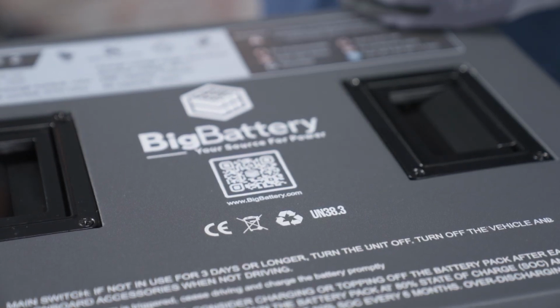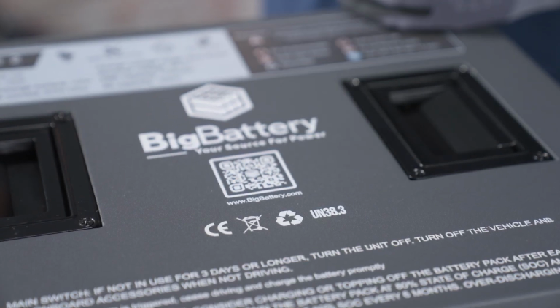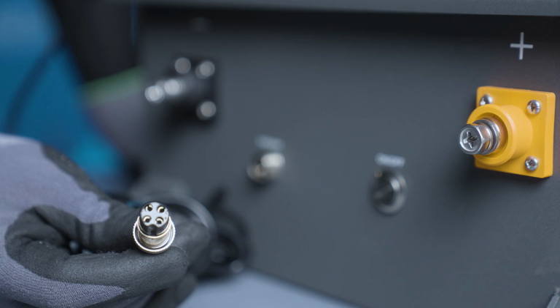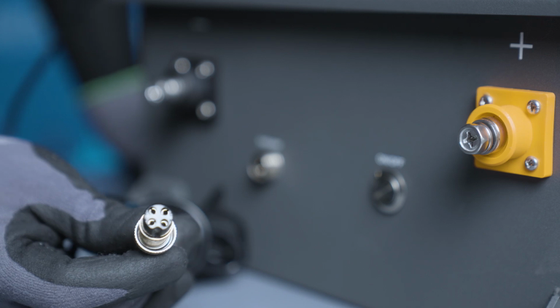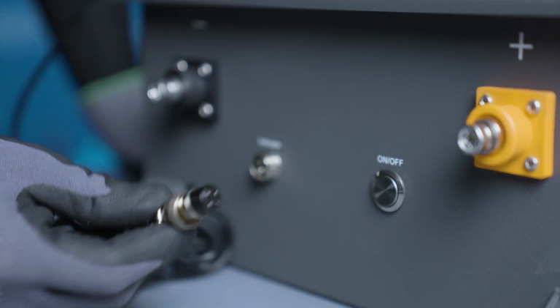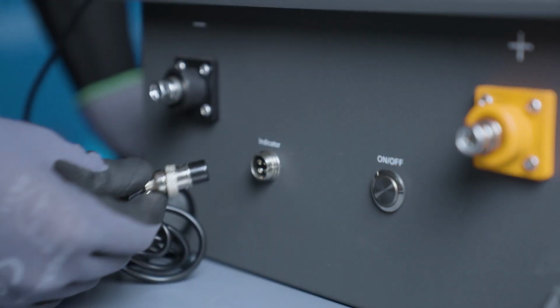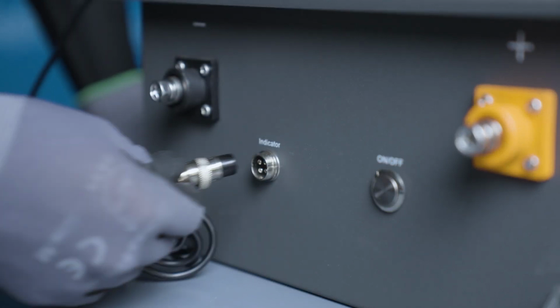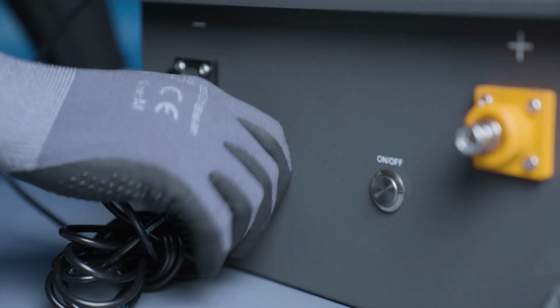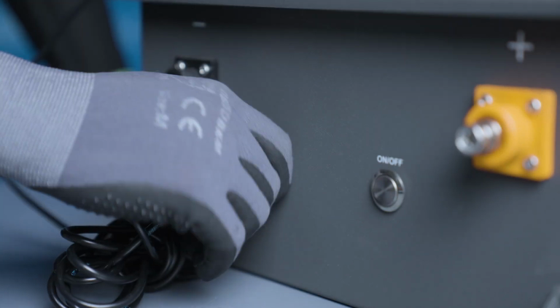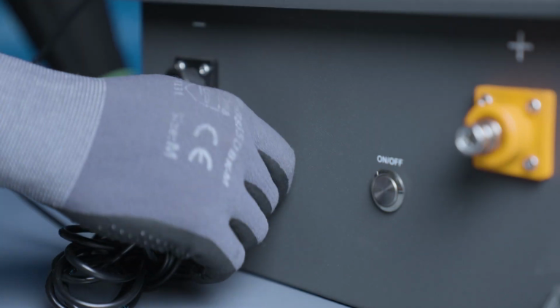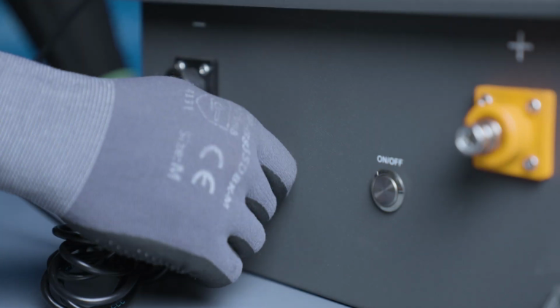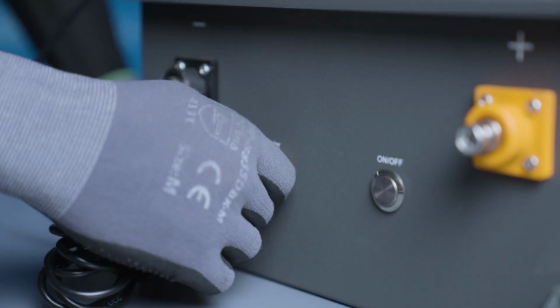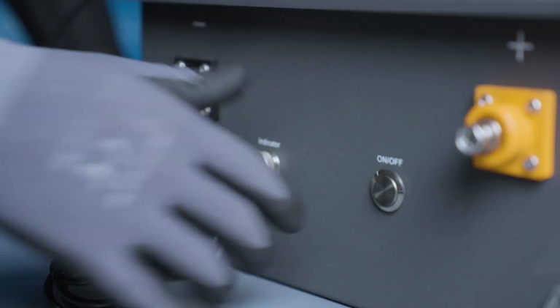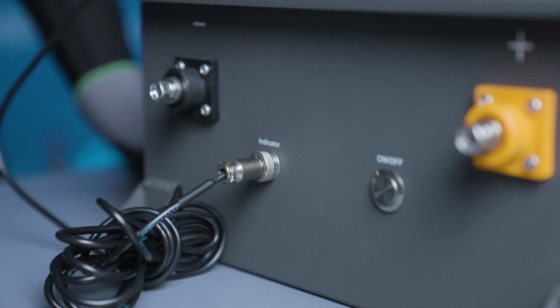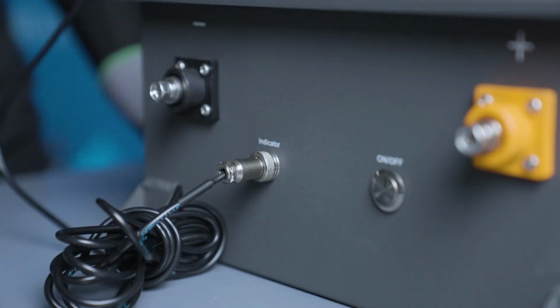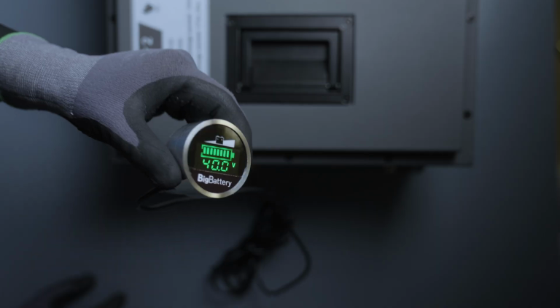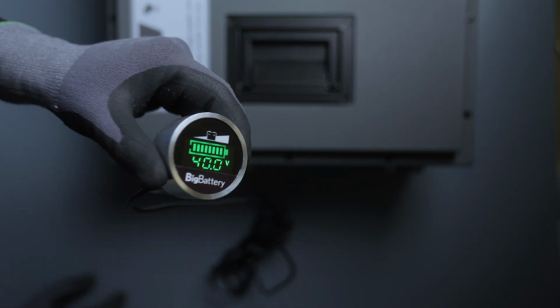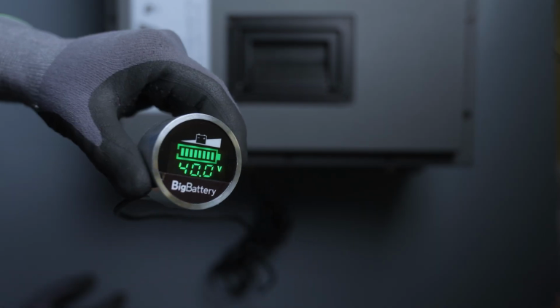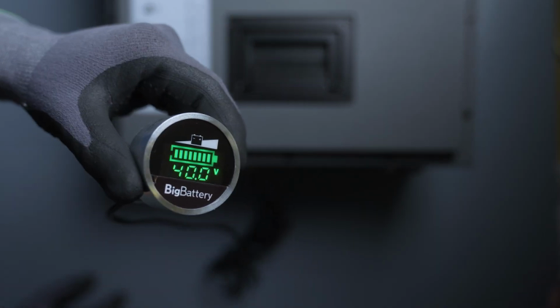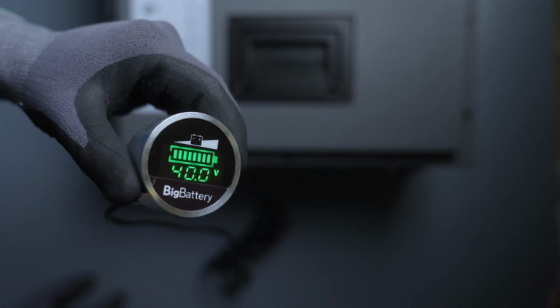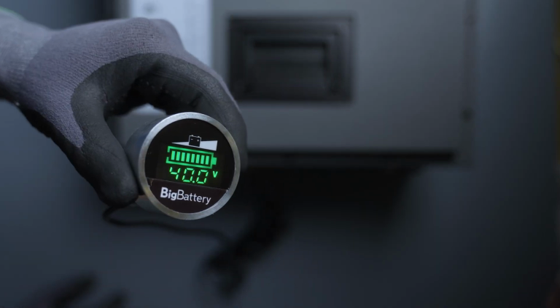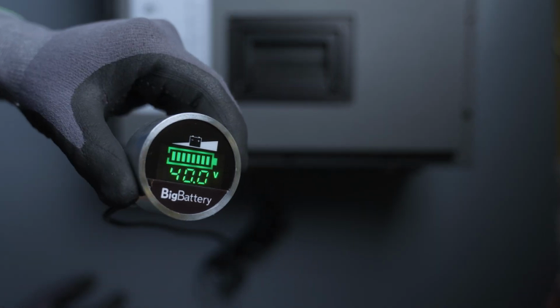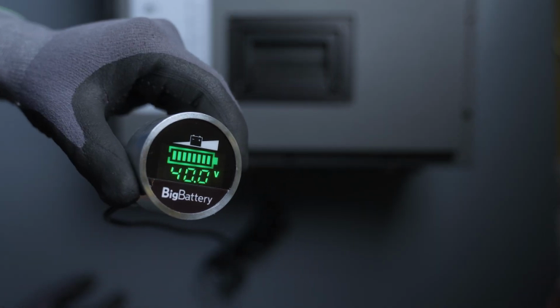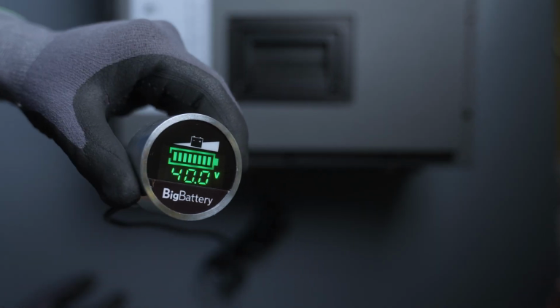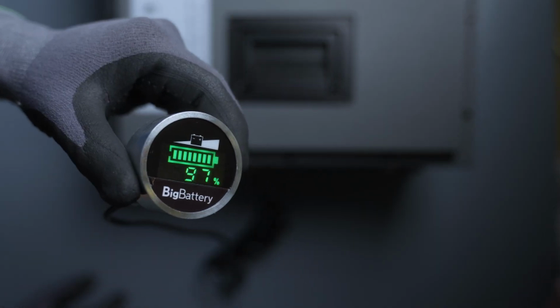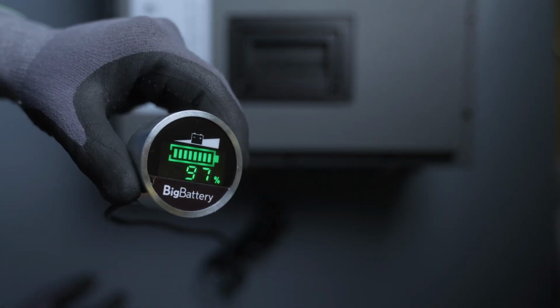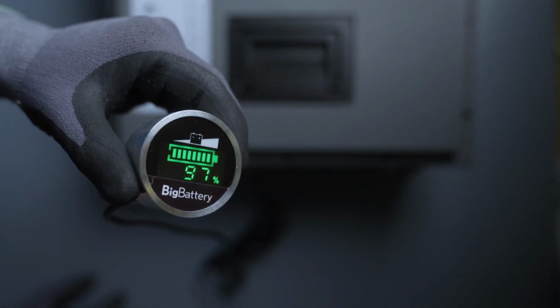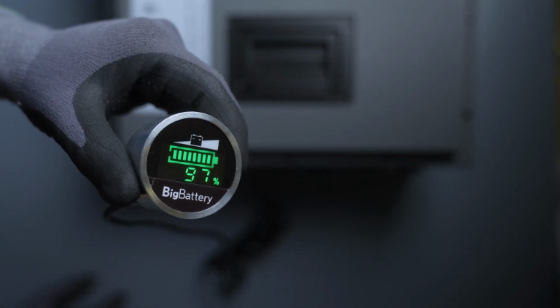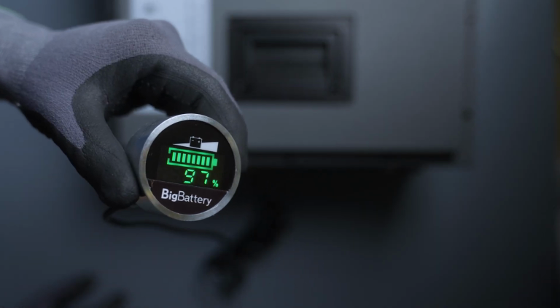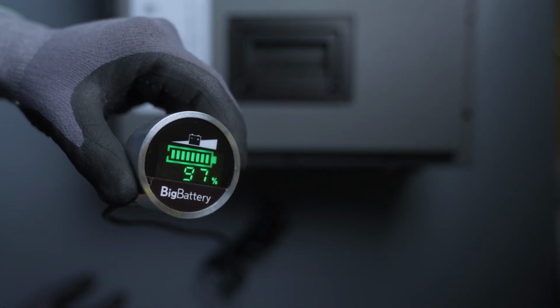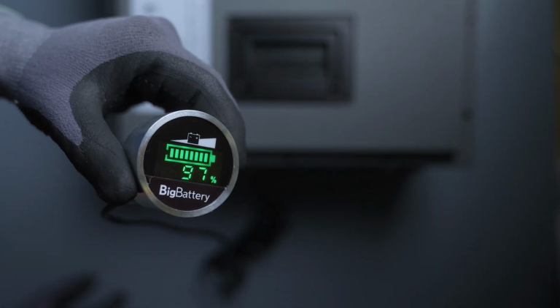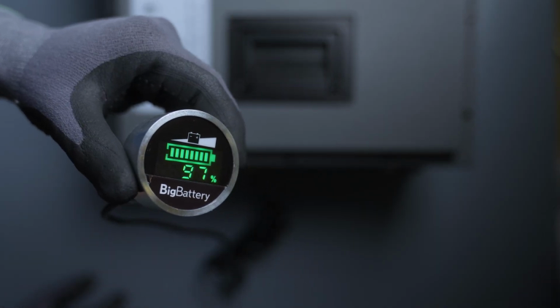For an additional upgrade you can add on an LED capacity meter for an even more accurate reading.